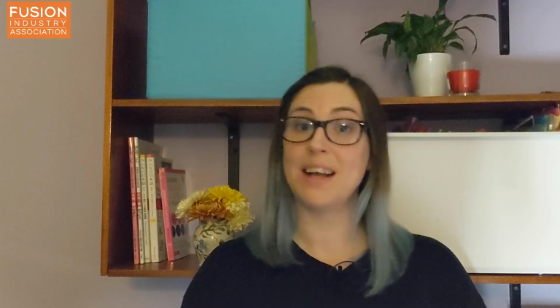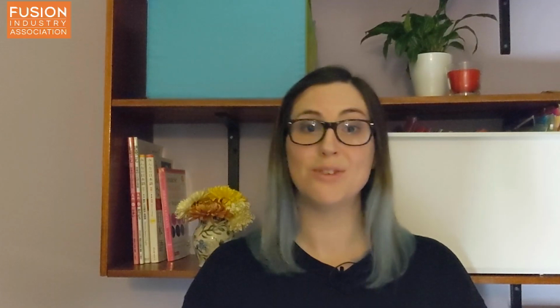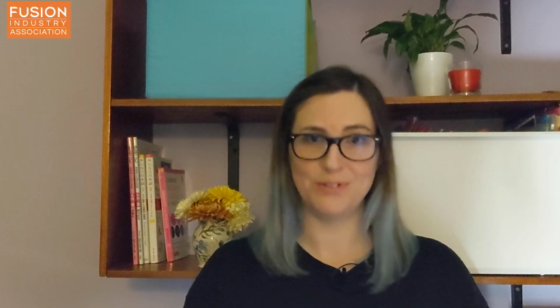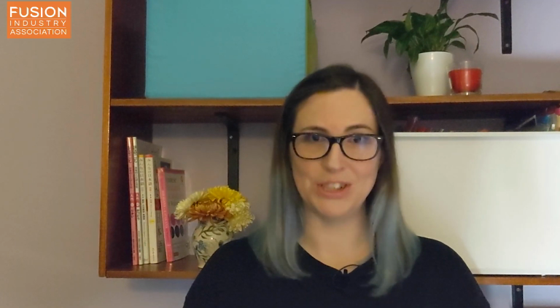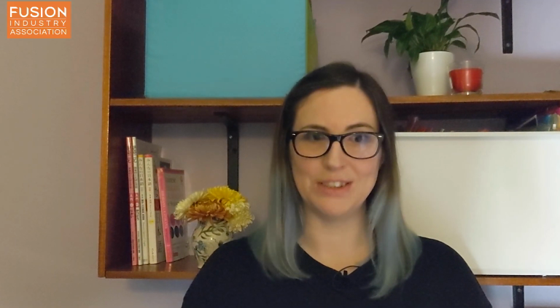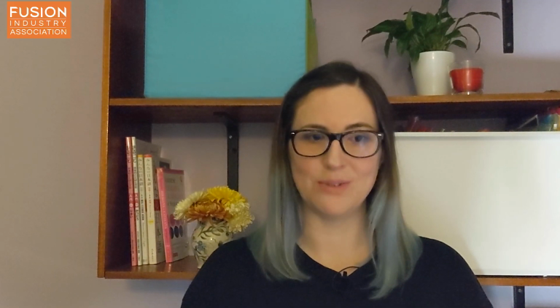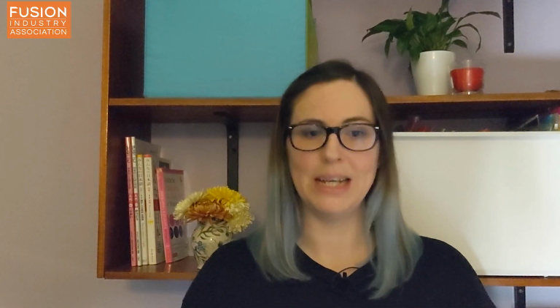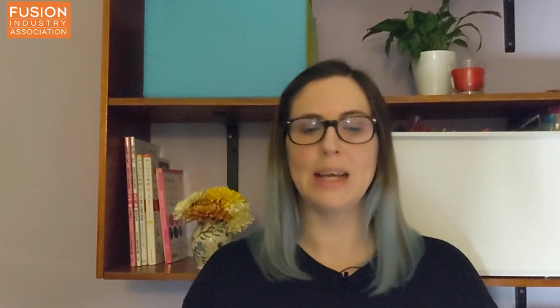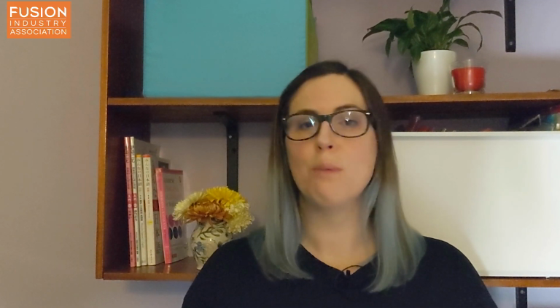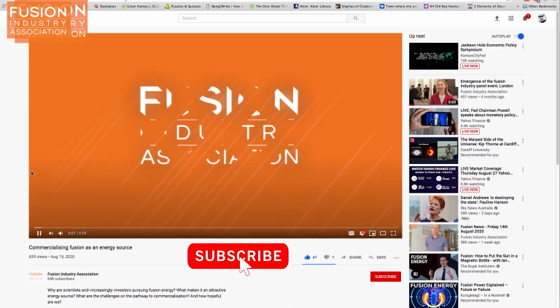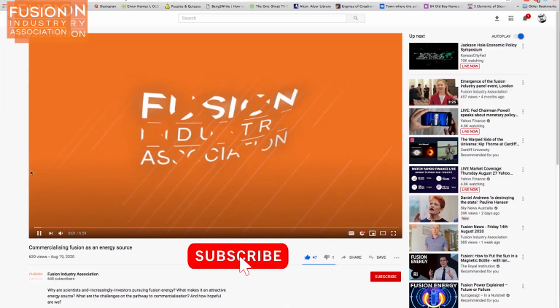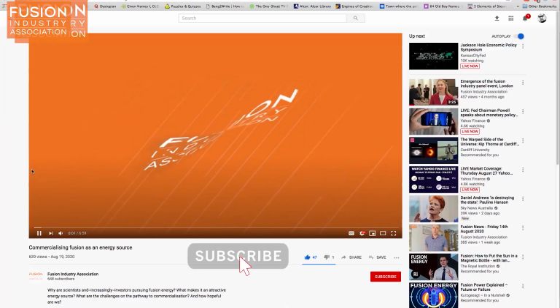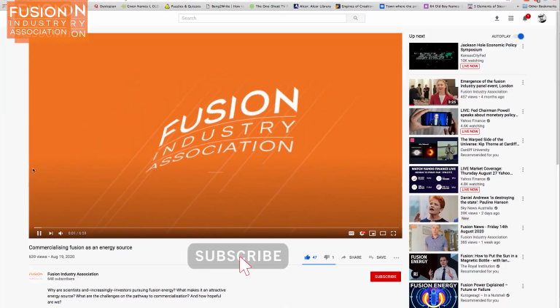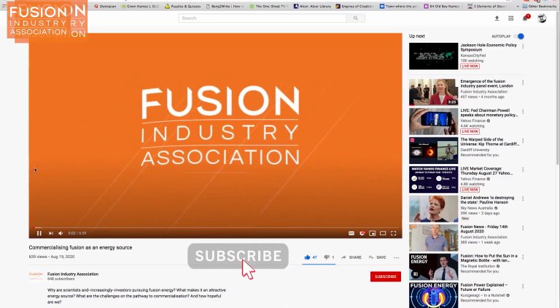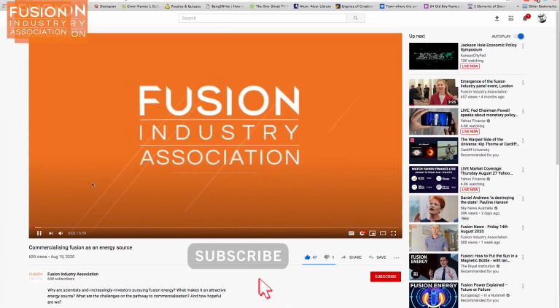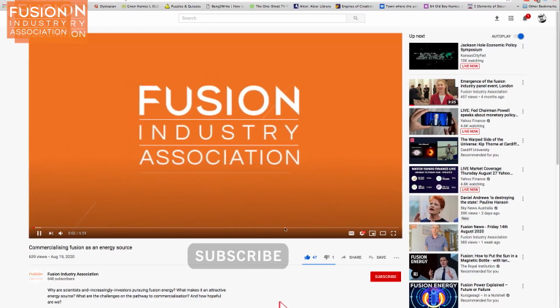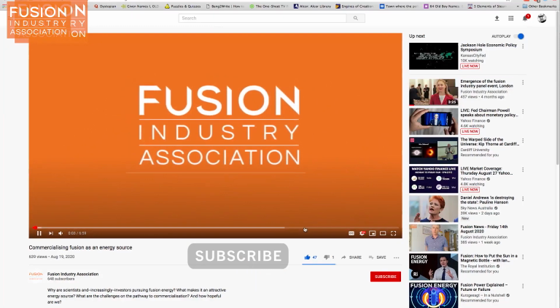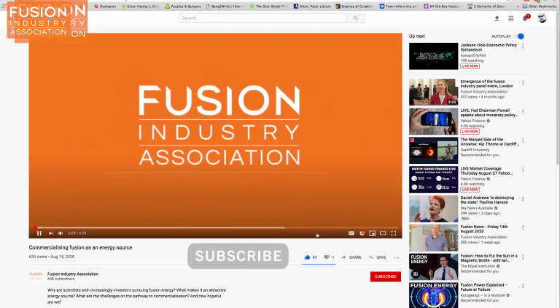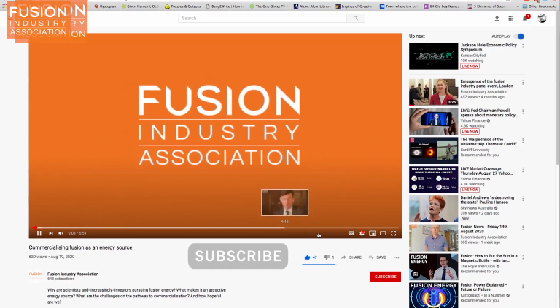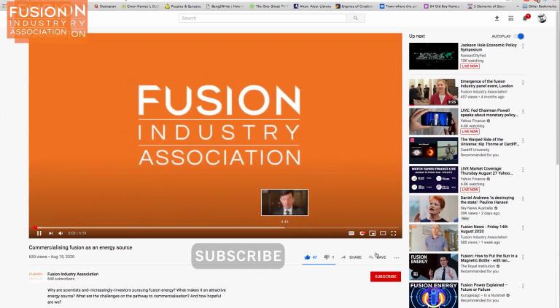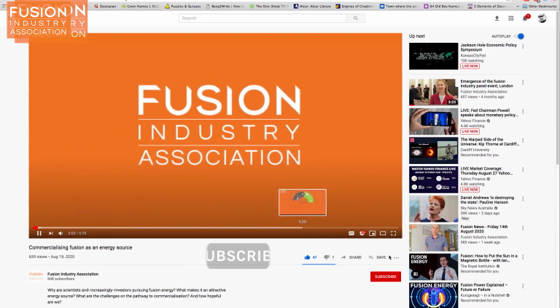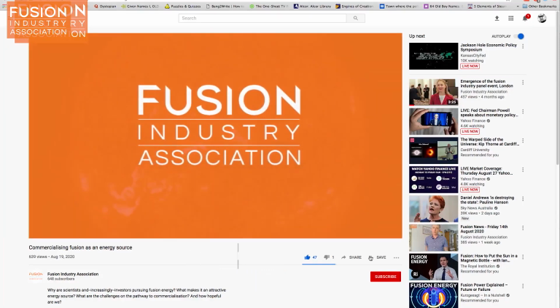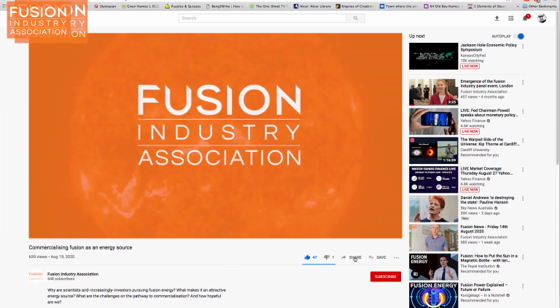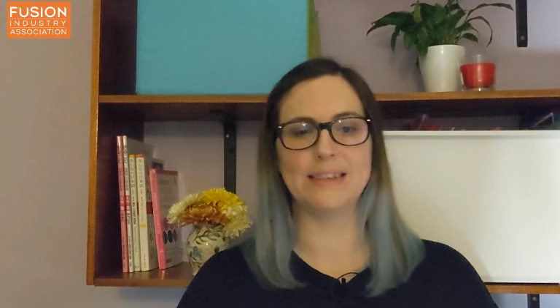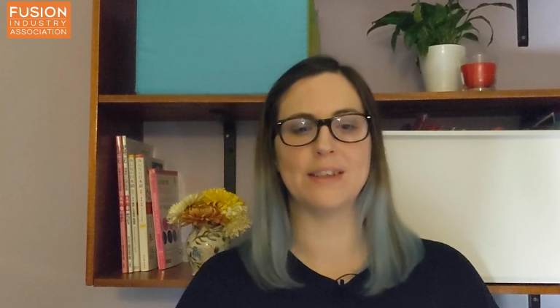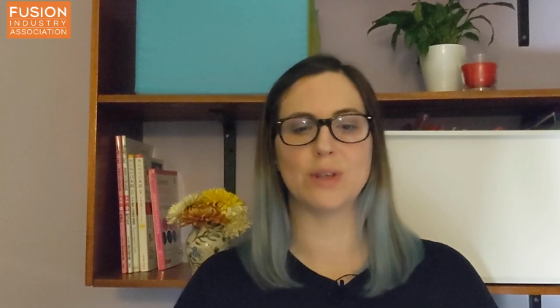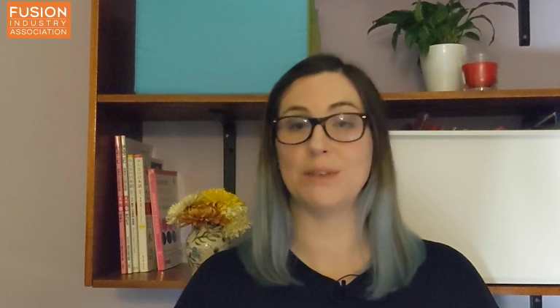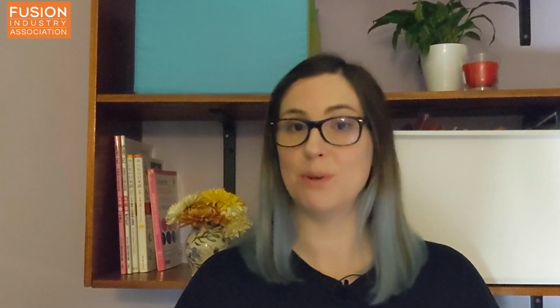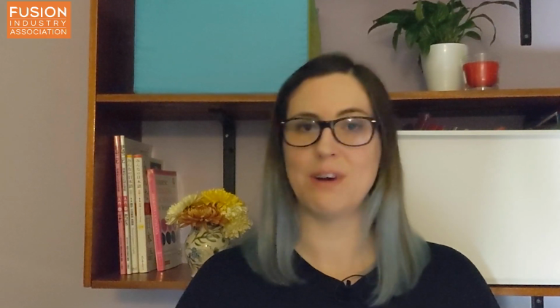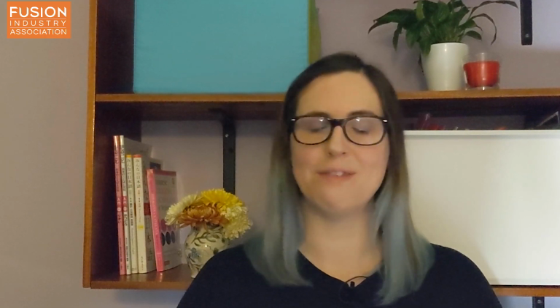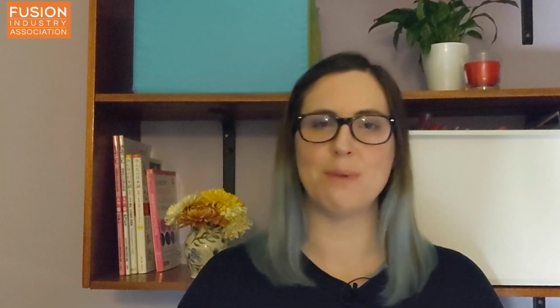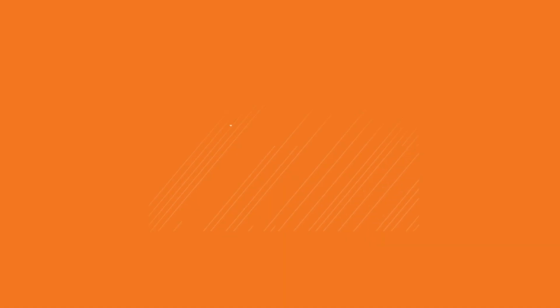That's all for Fusion News this week. Please subscribe to our channel for more Fusion News and check out the links in the description if you want further information.